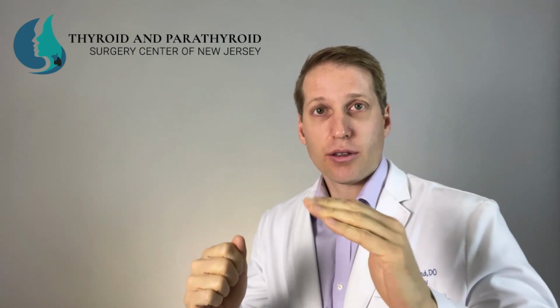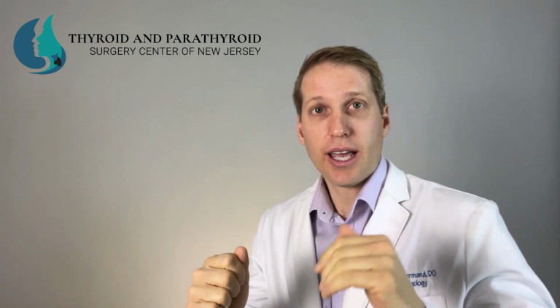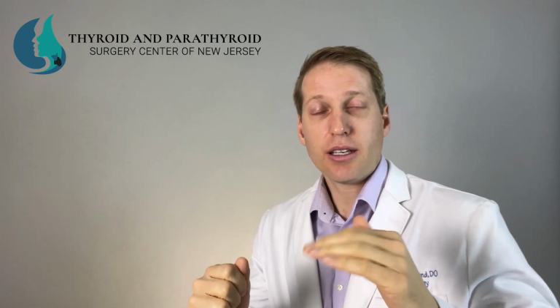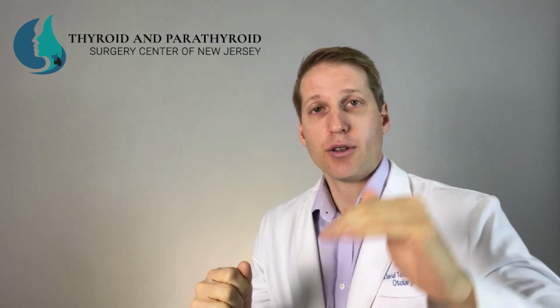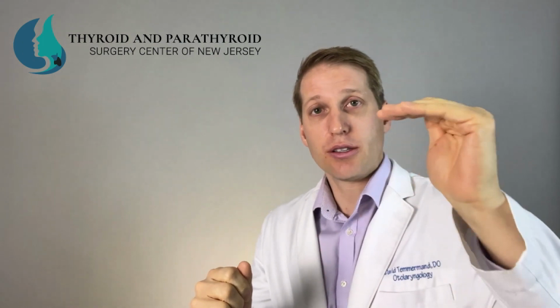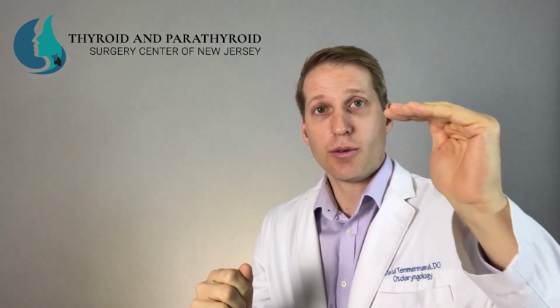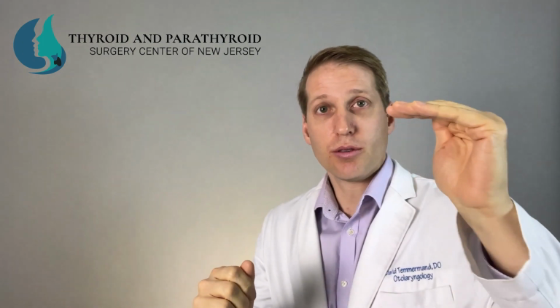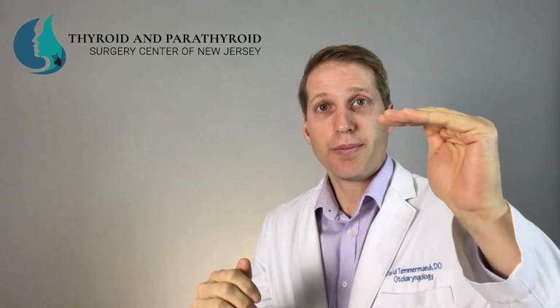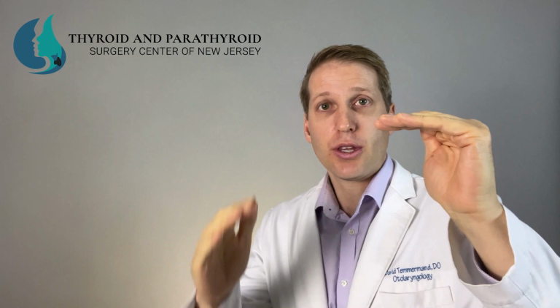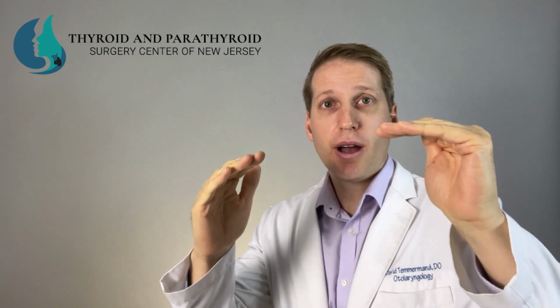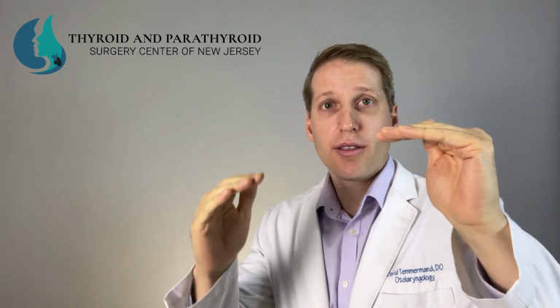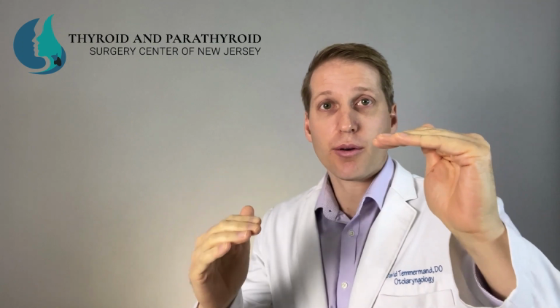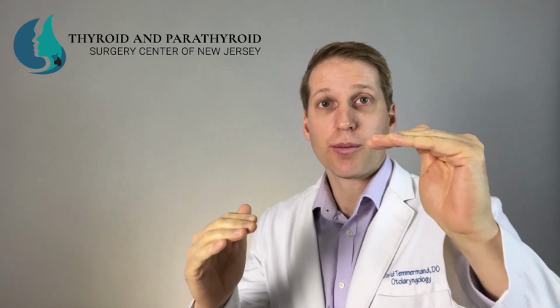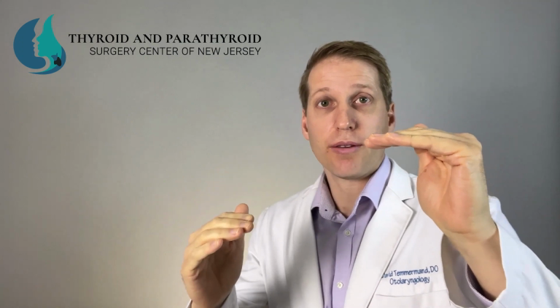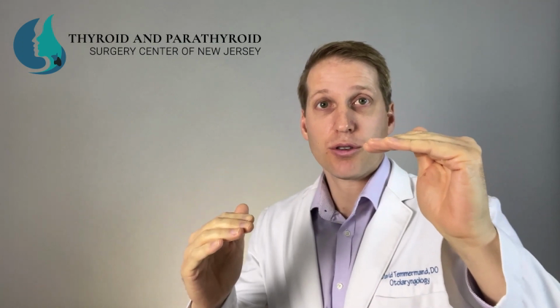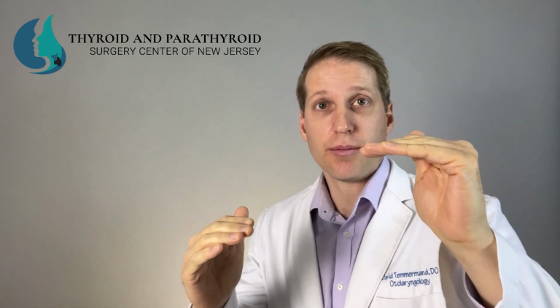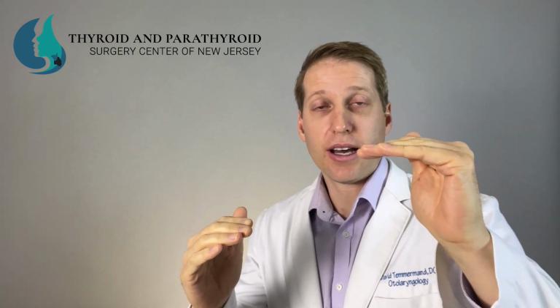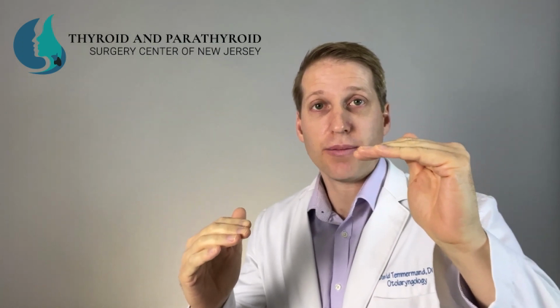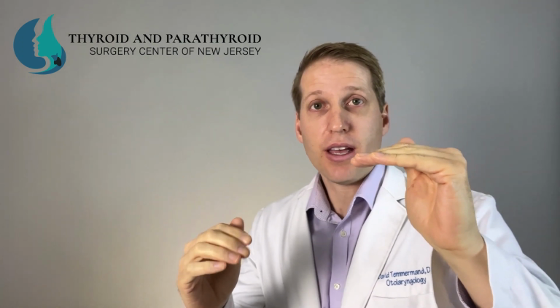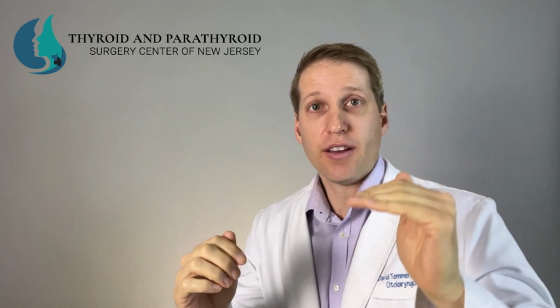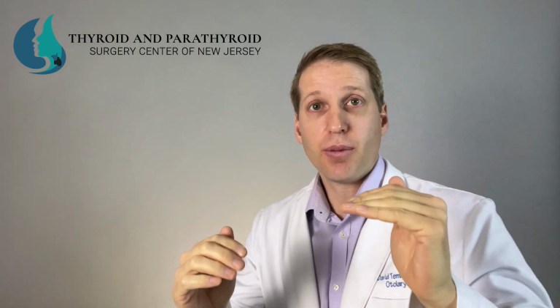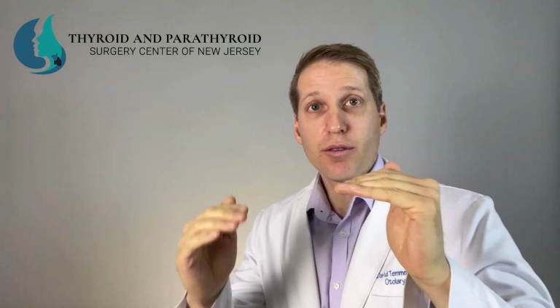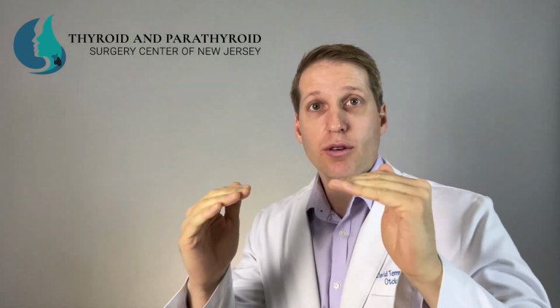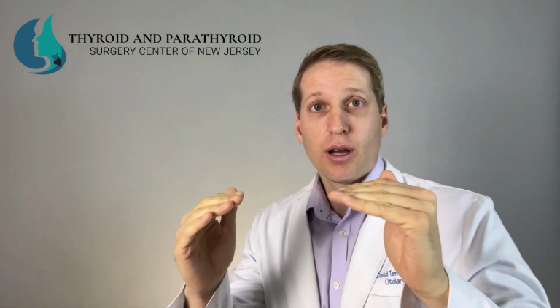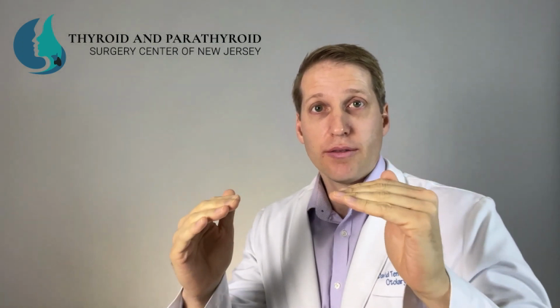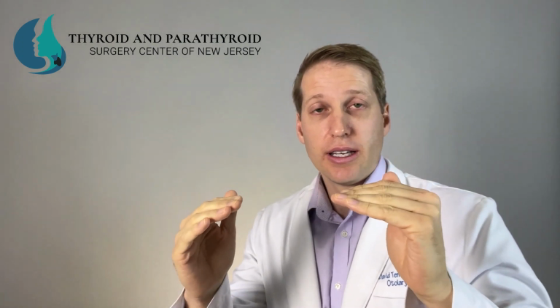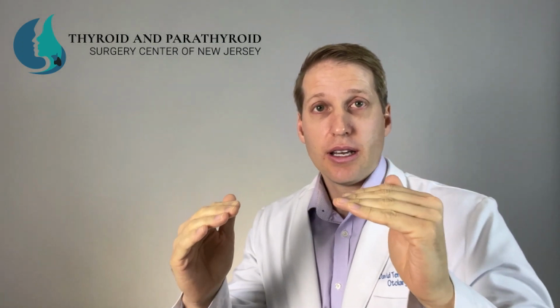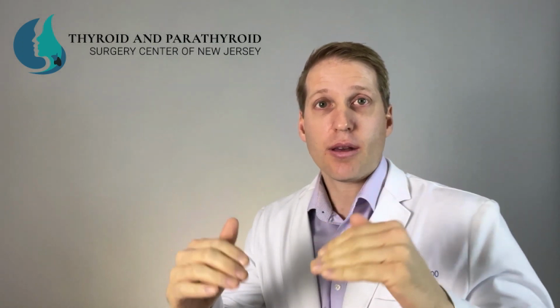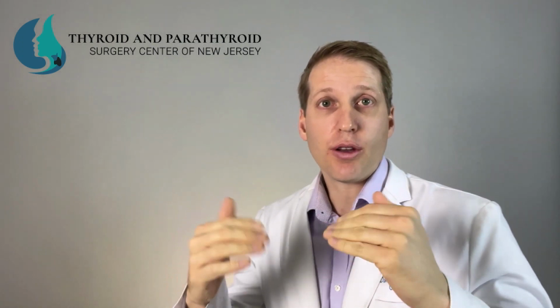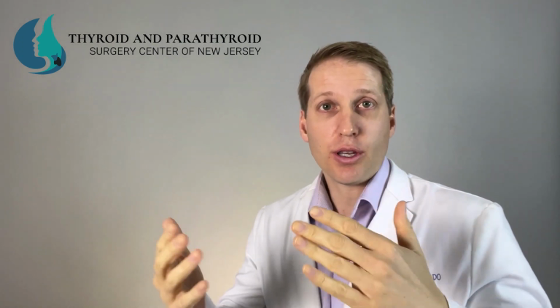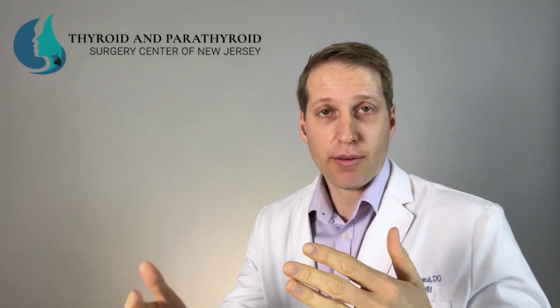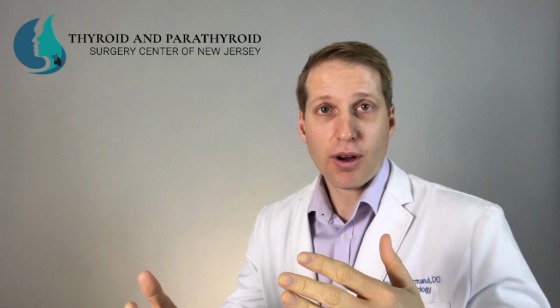So again, if your calcium goes up, your parathyroid hormone level should come down. If both of those are elevated, then we know that you have a problem.